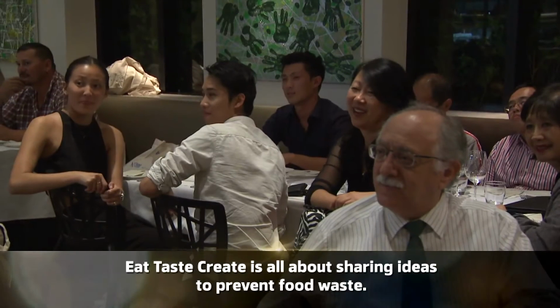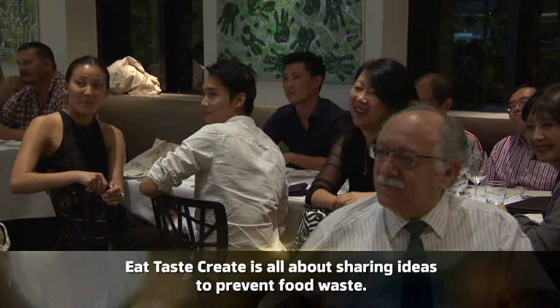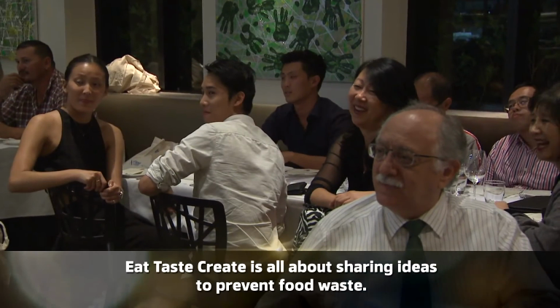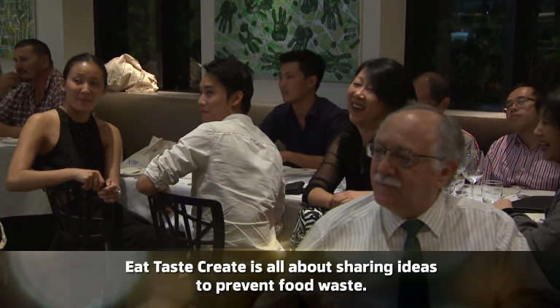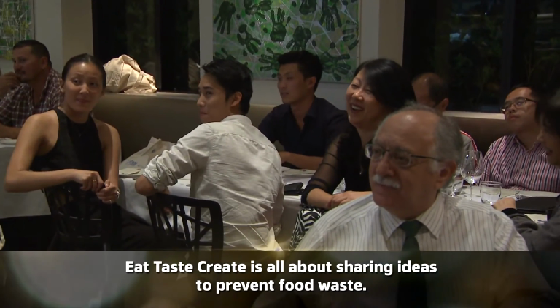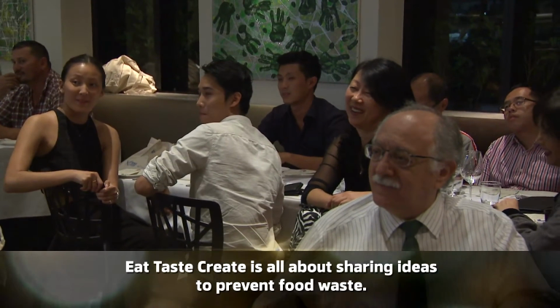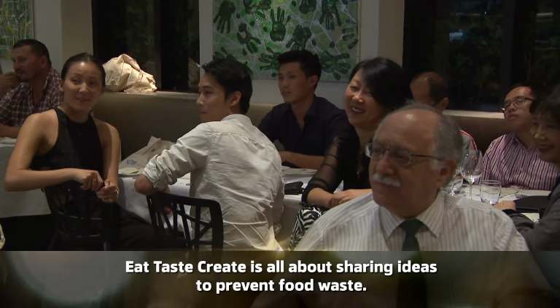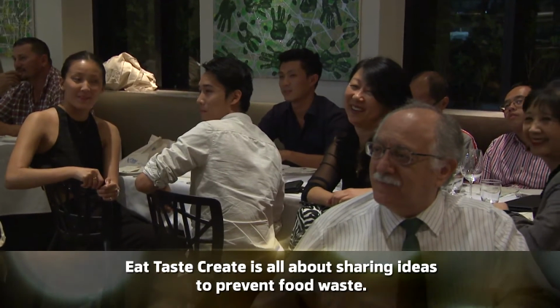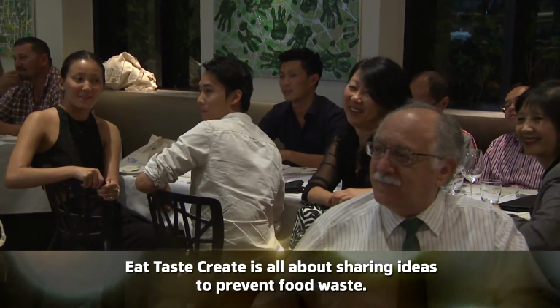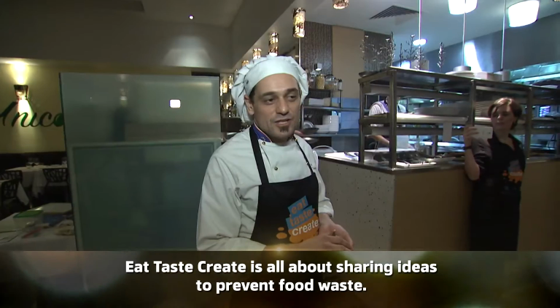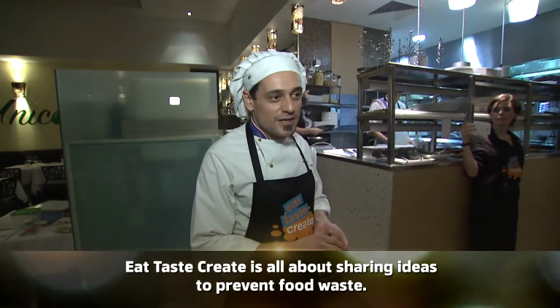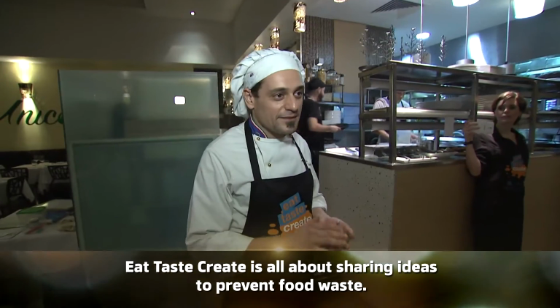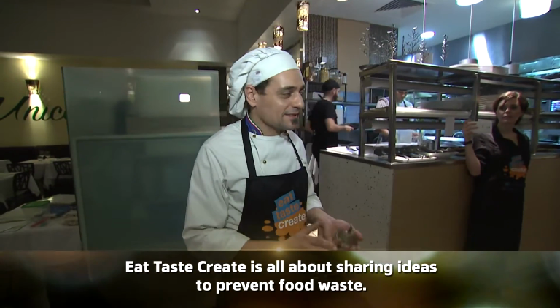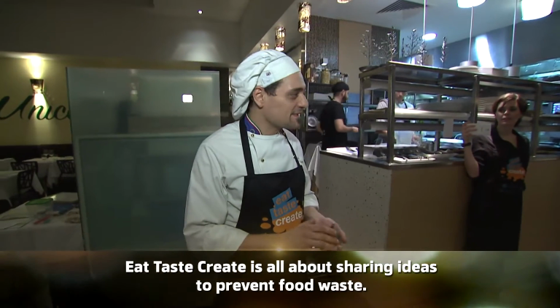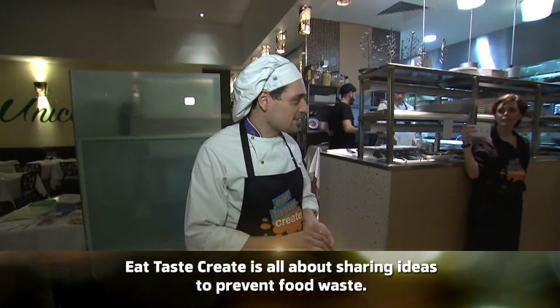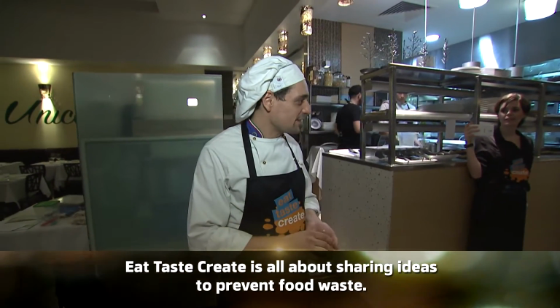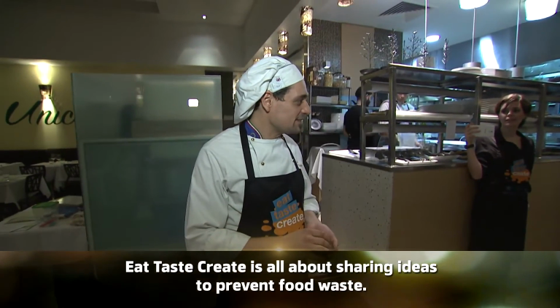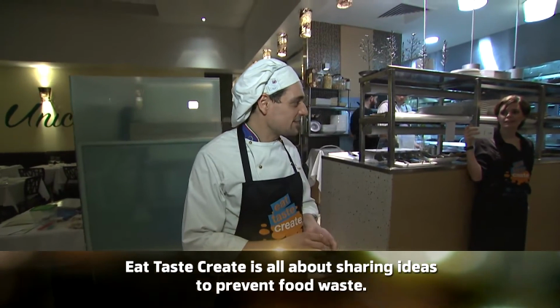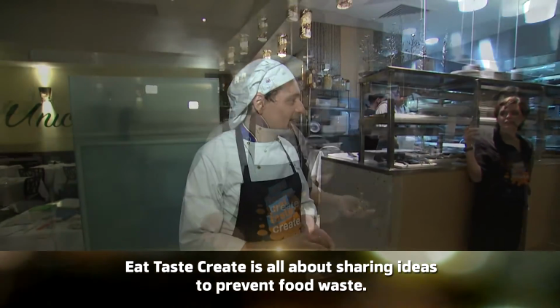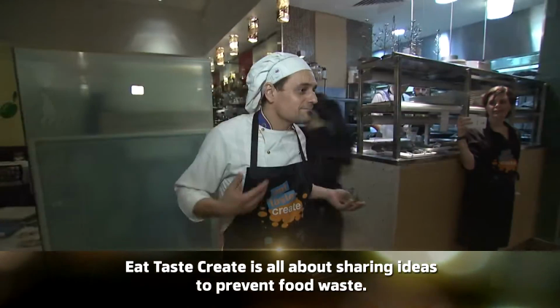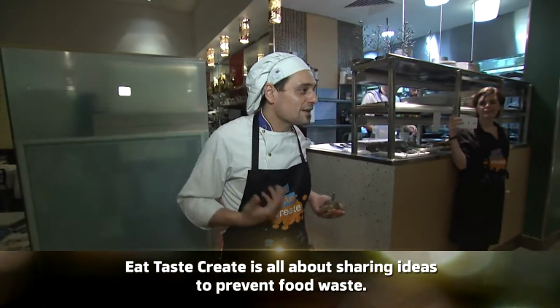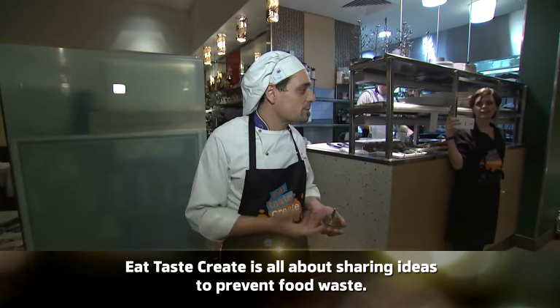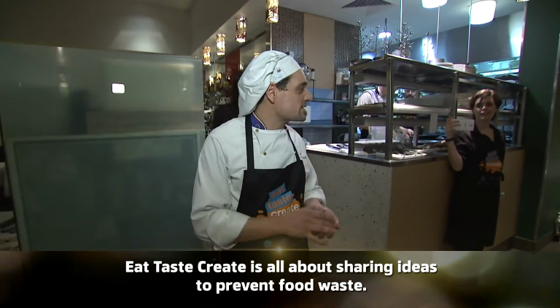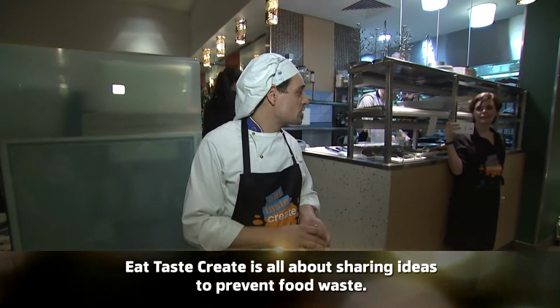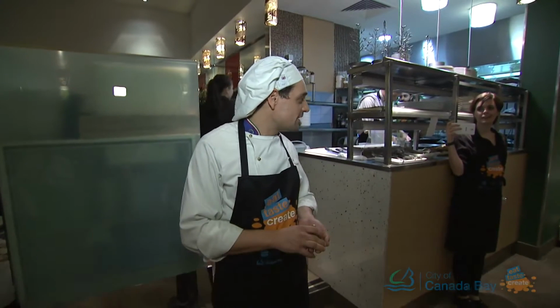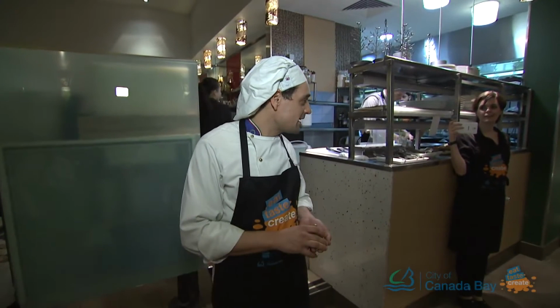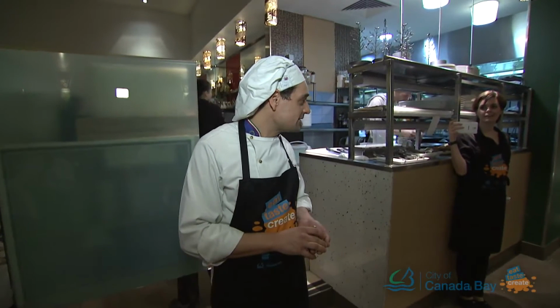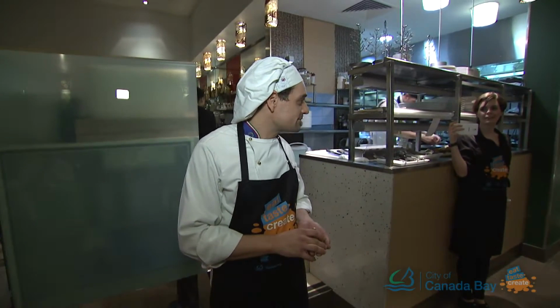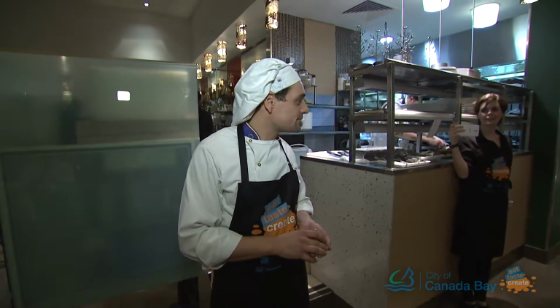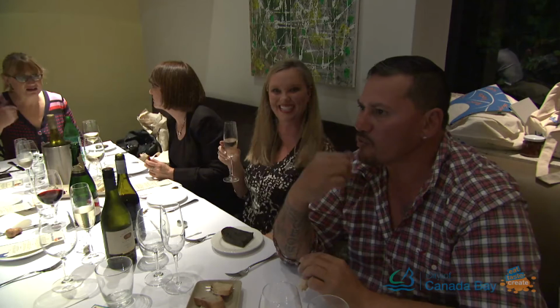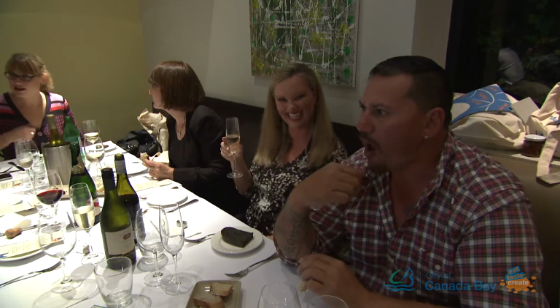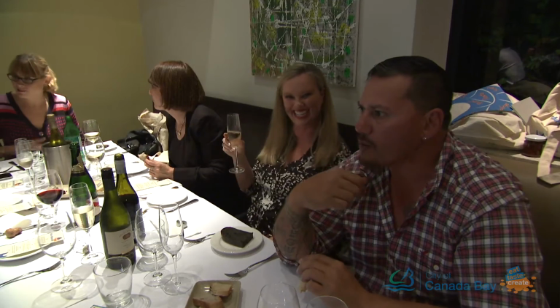I am the owner and the chef in this restaurant. My hope is to enjoy the dinner. Bon appétit!